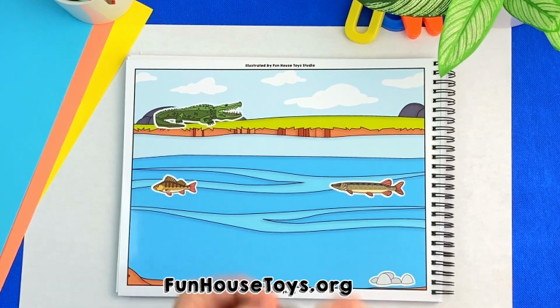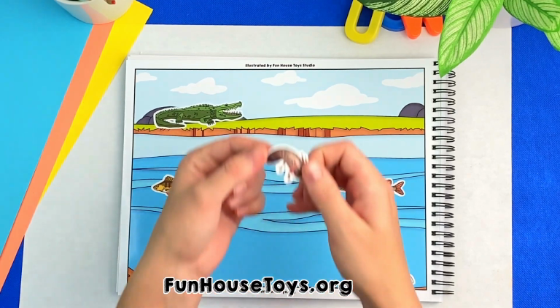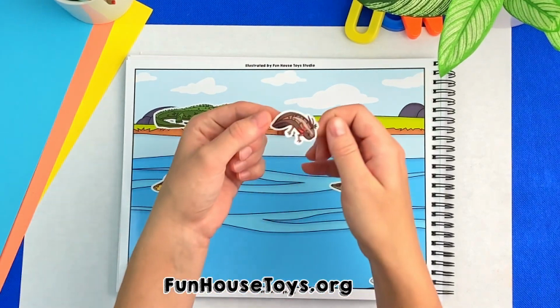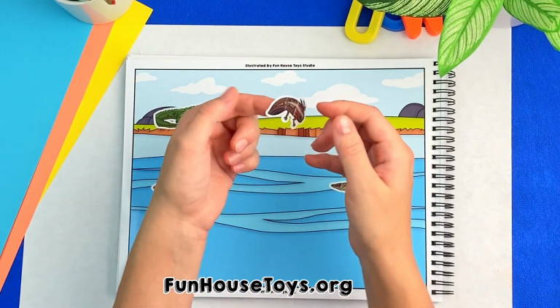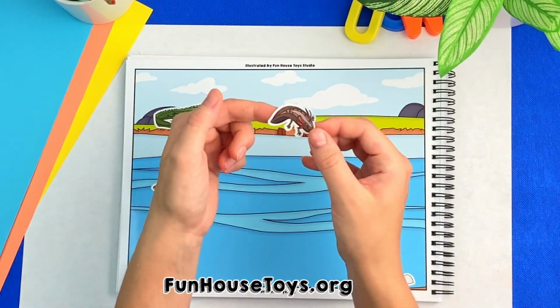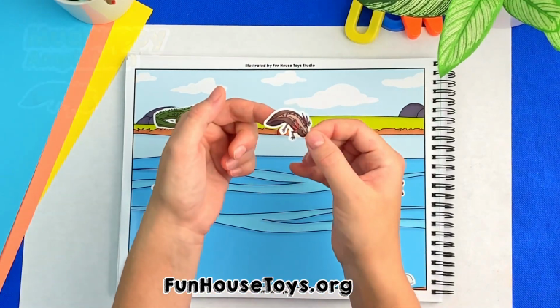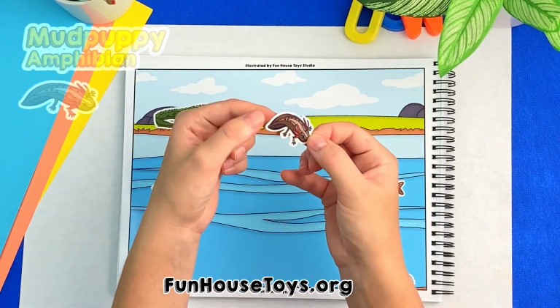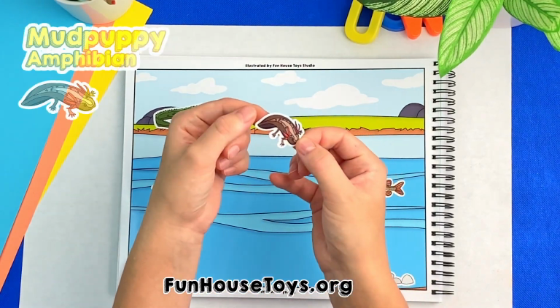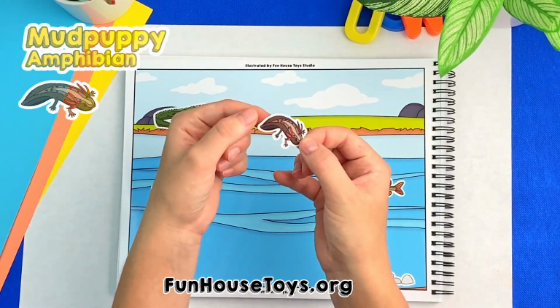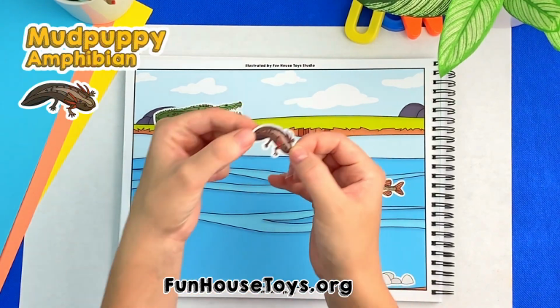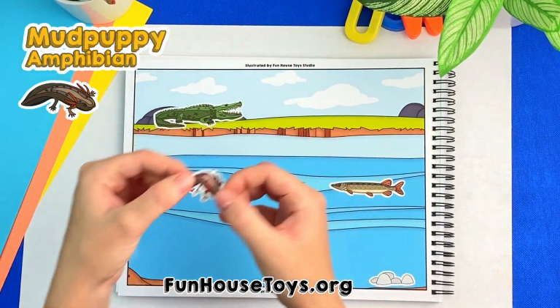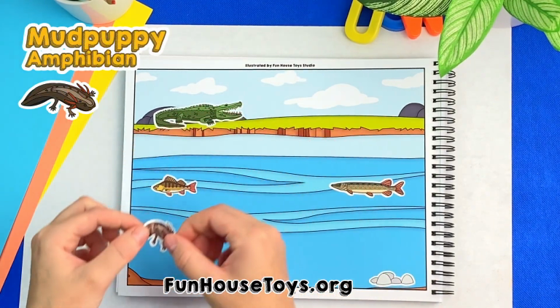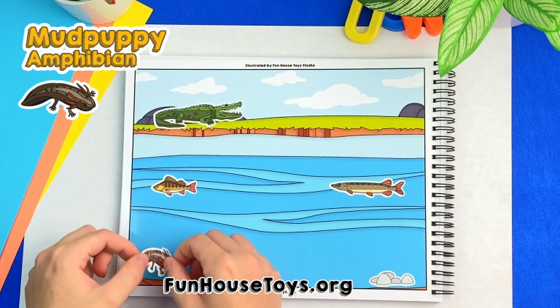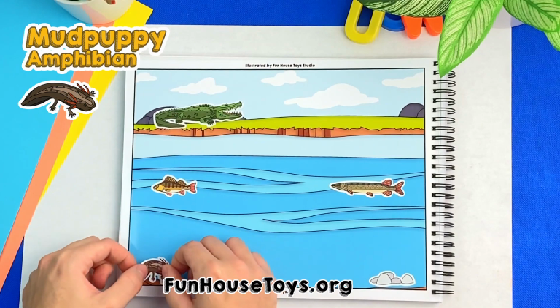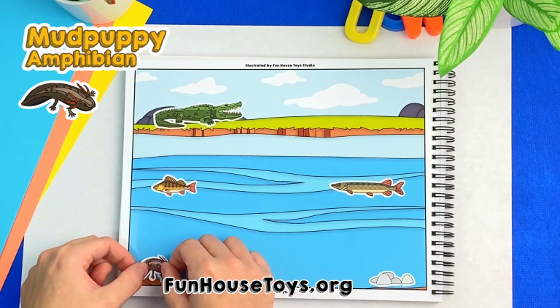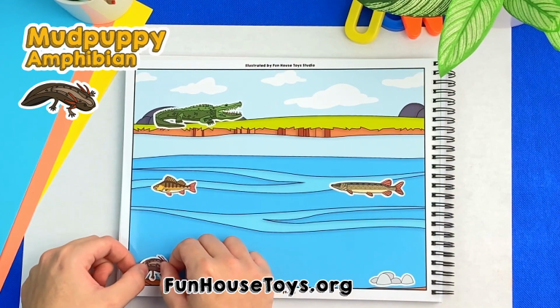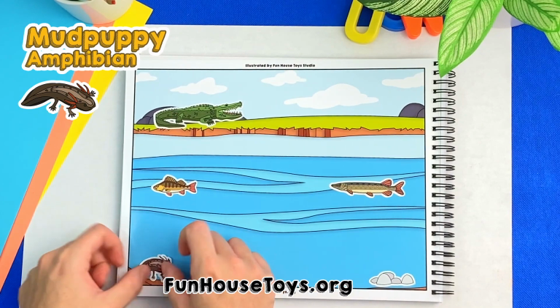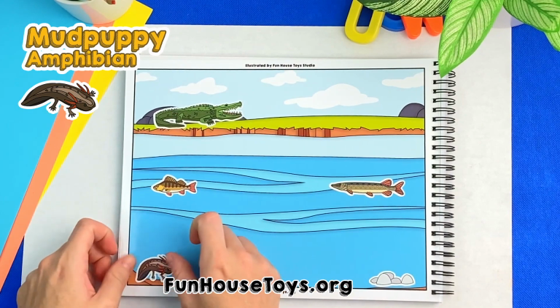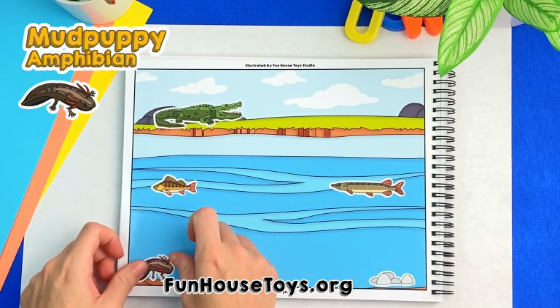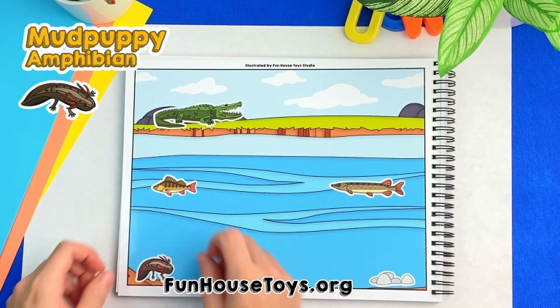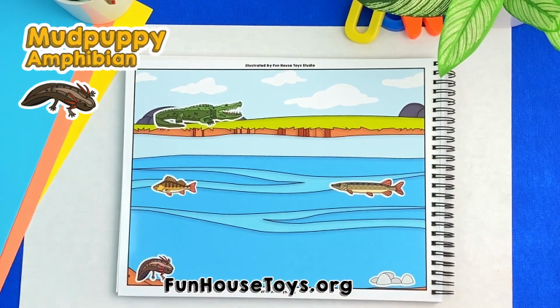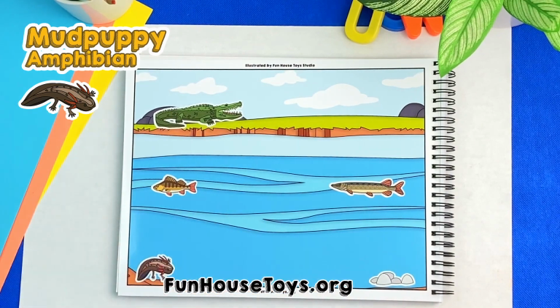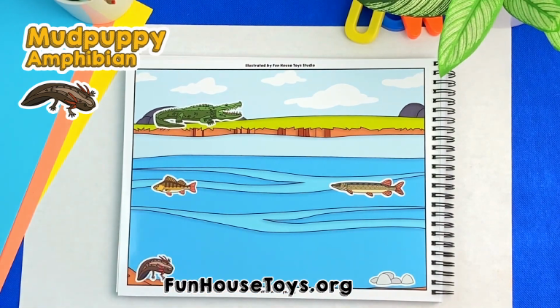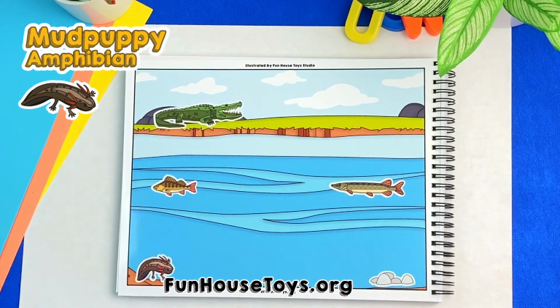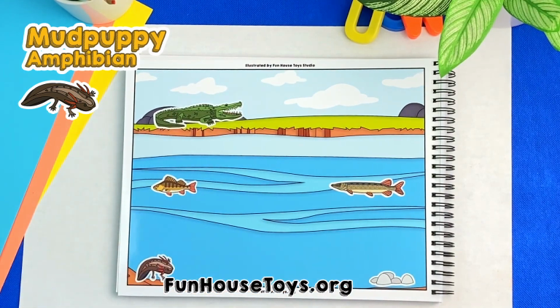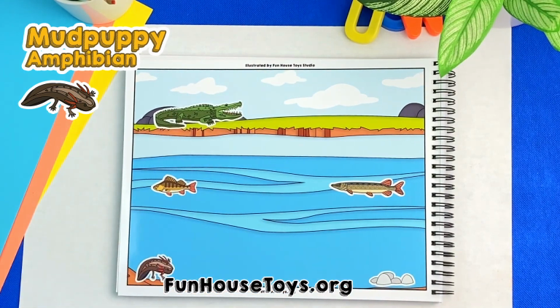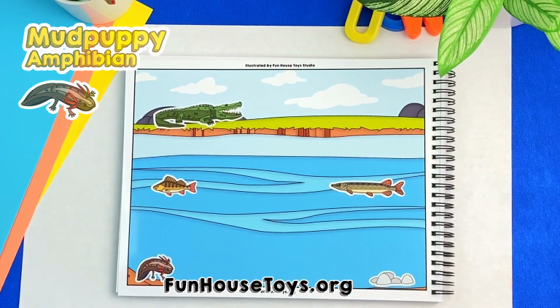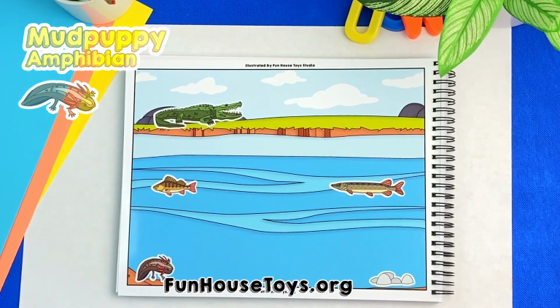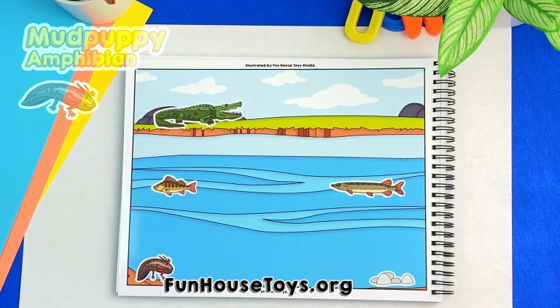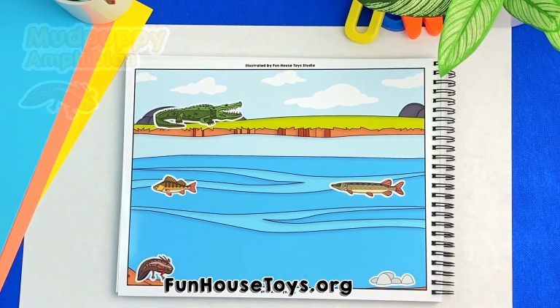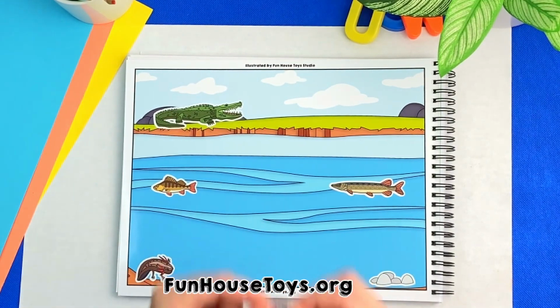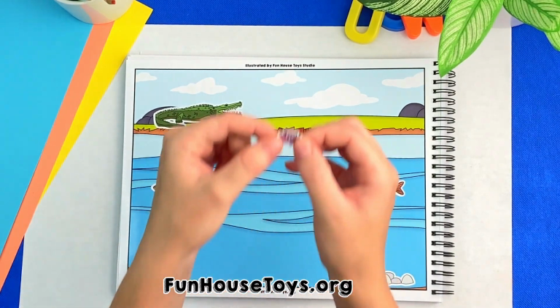I see a salamander. Good job, this is a mud puppy, an amphibian and it belongs to the salamander family.